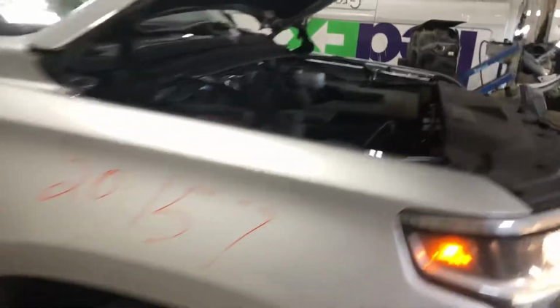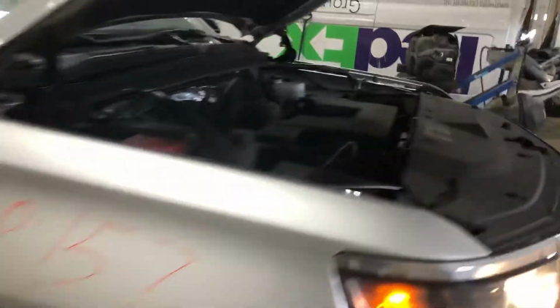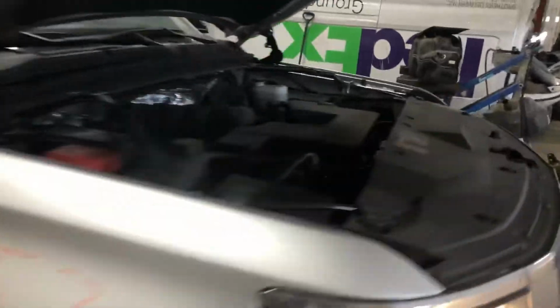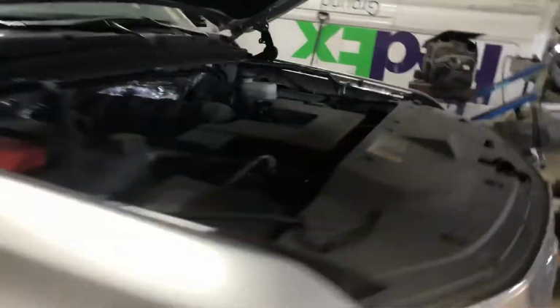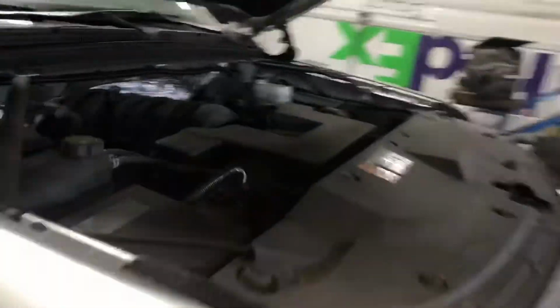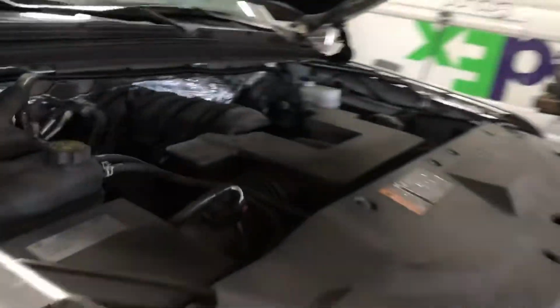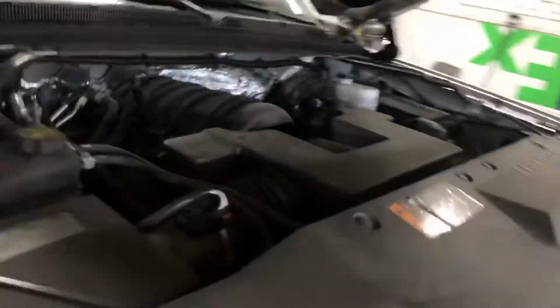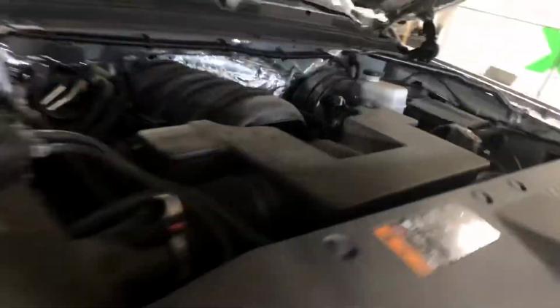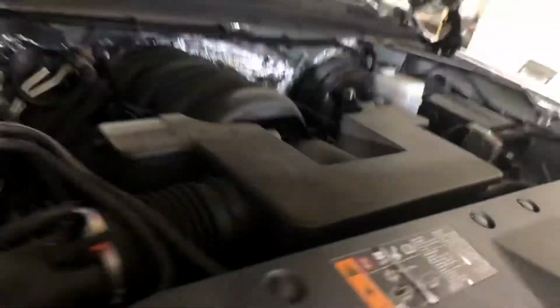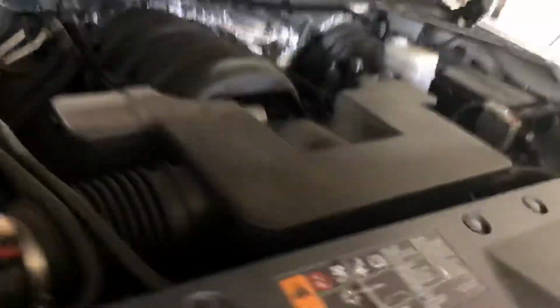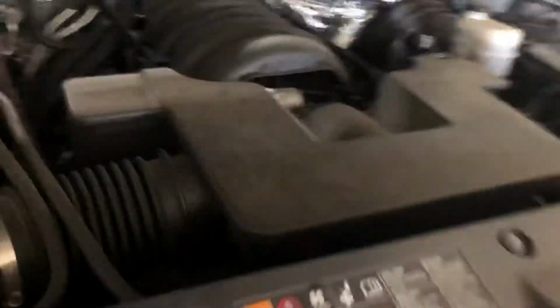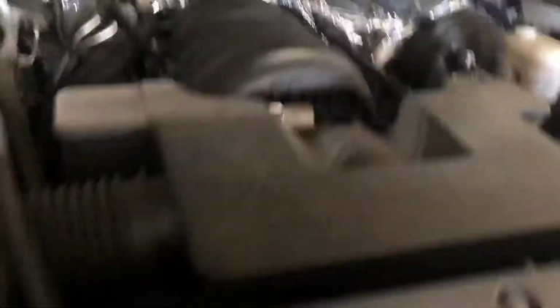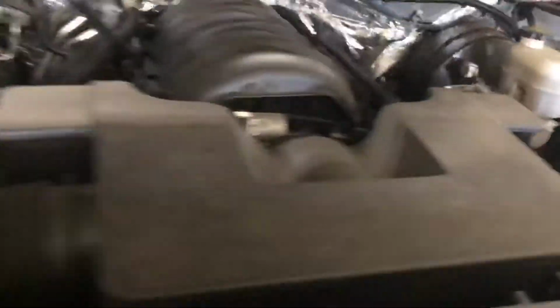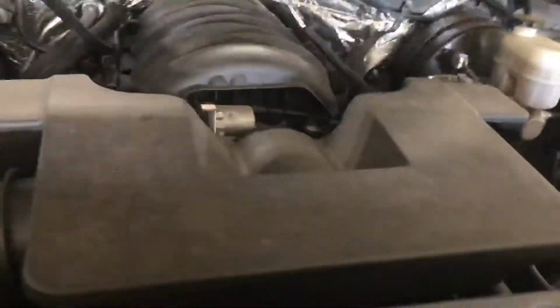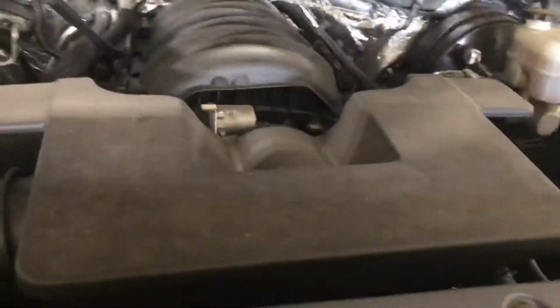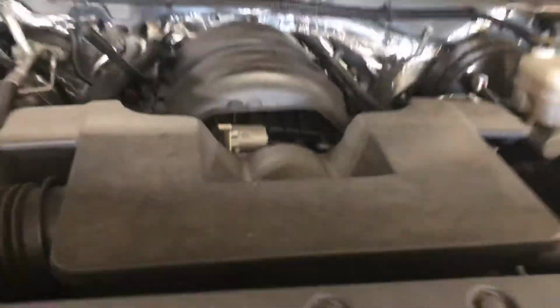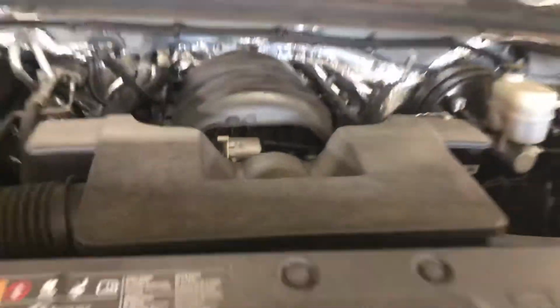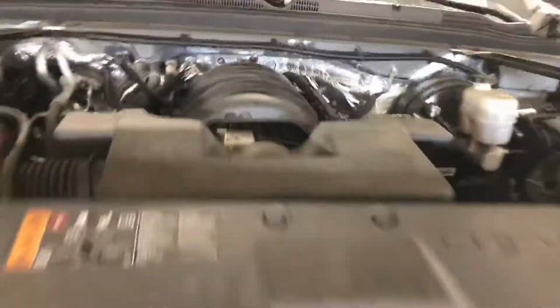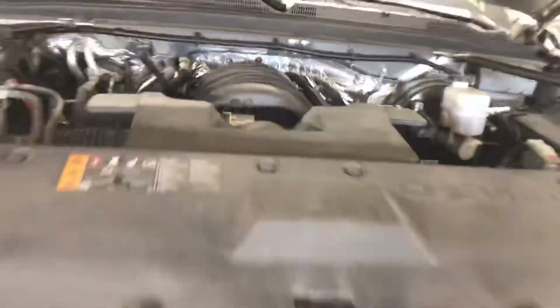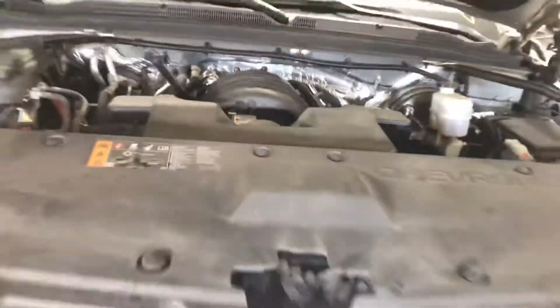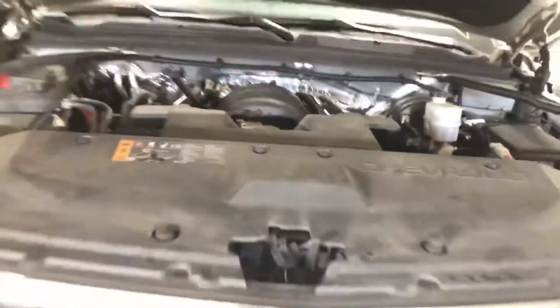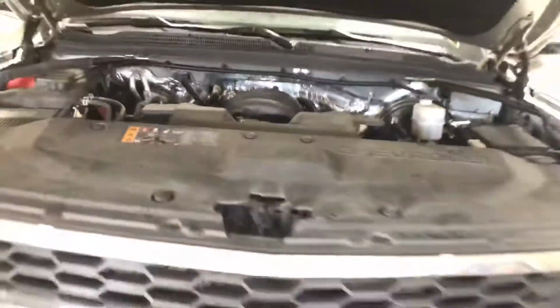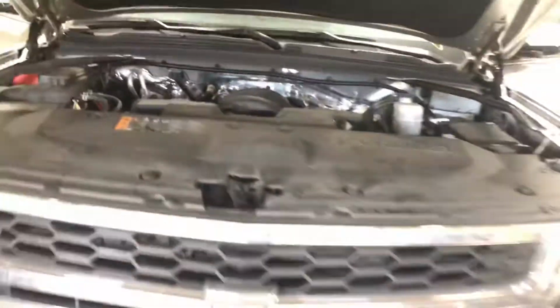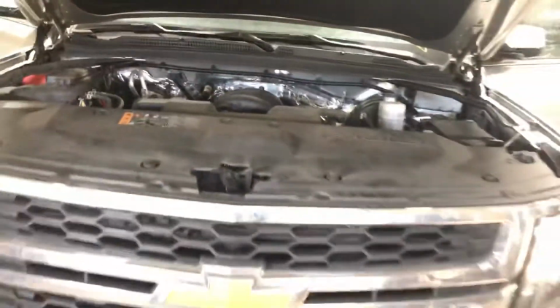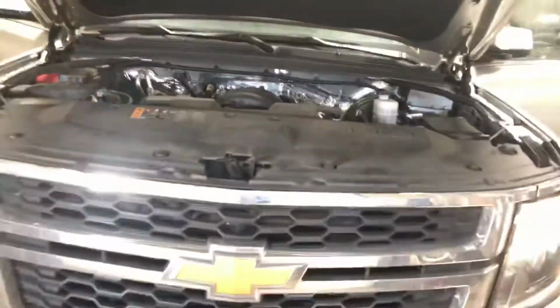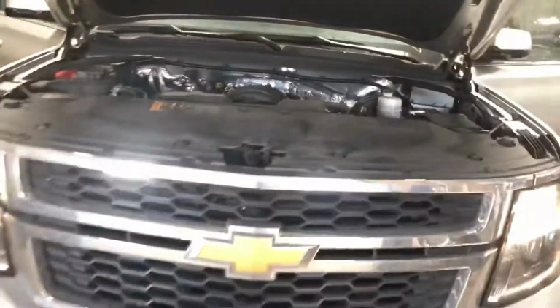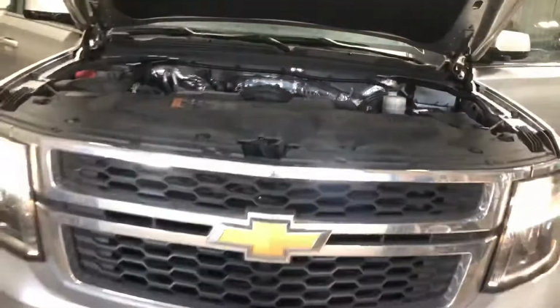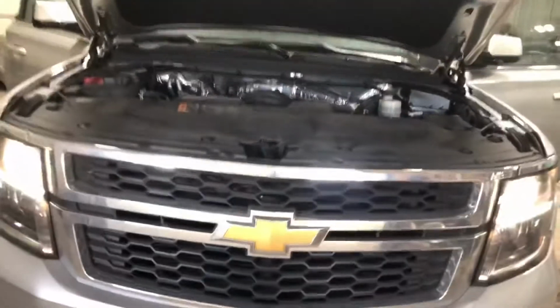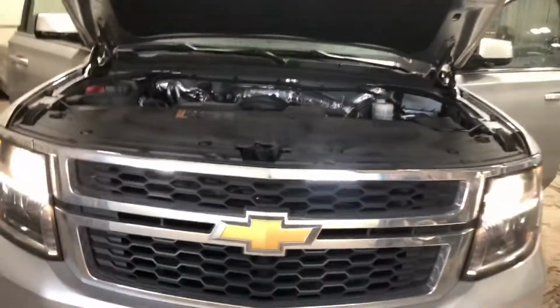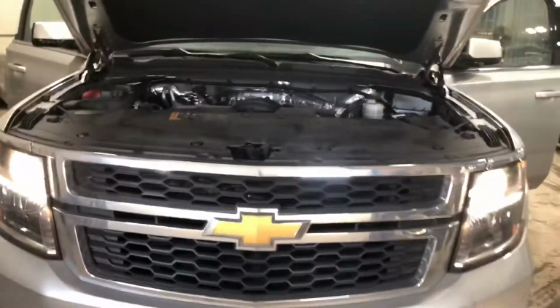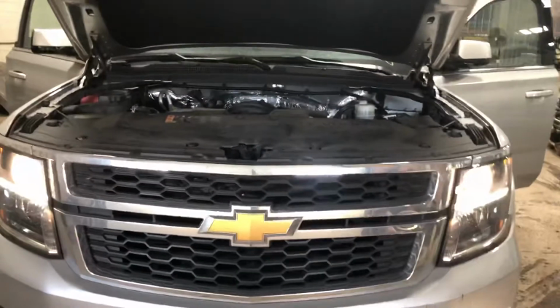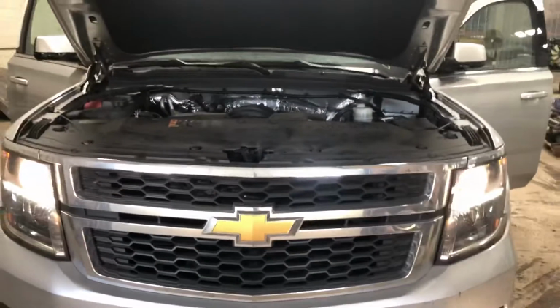Stock number 2157, 2017 Chevy Suburban LT.